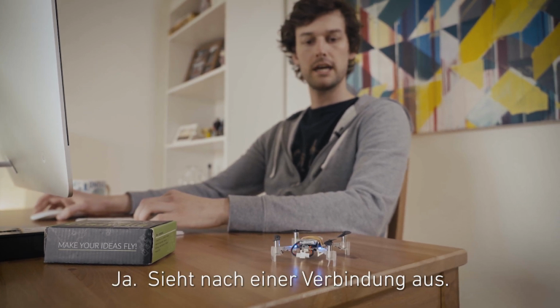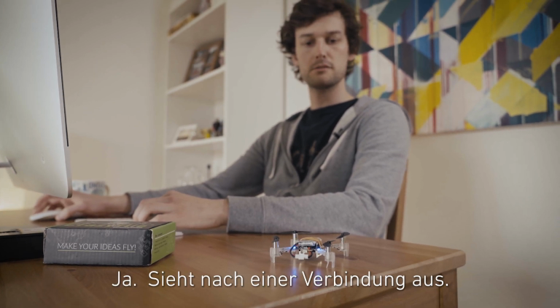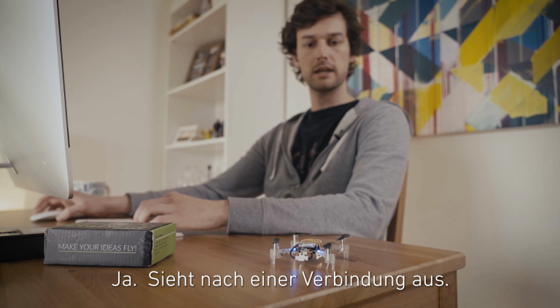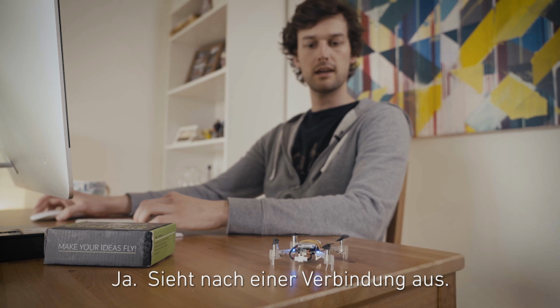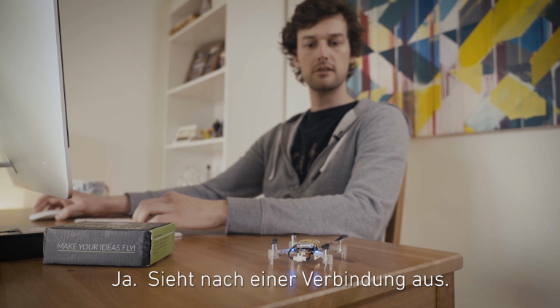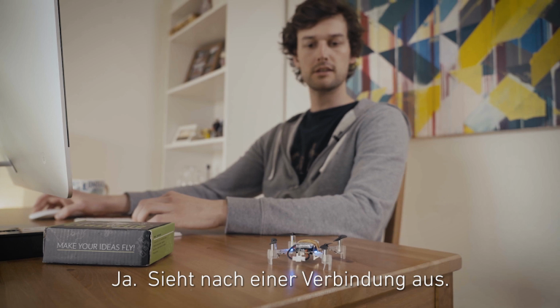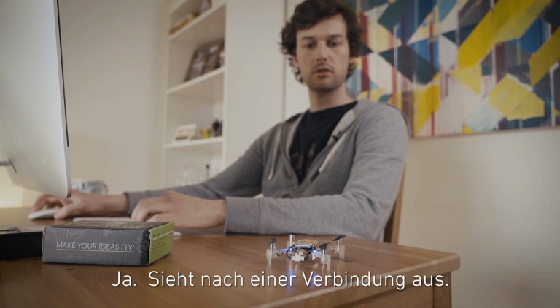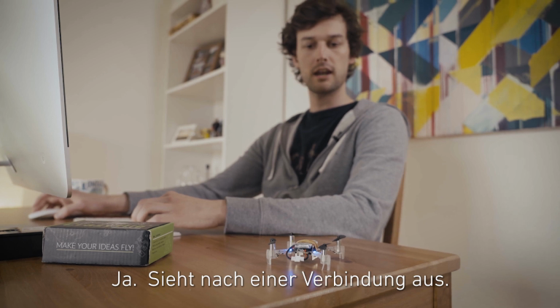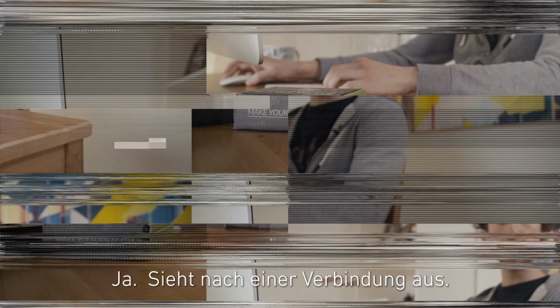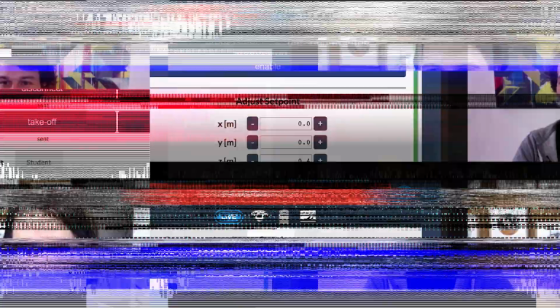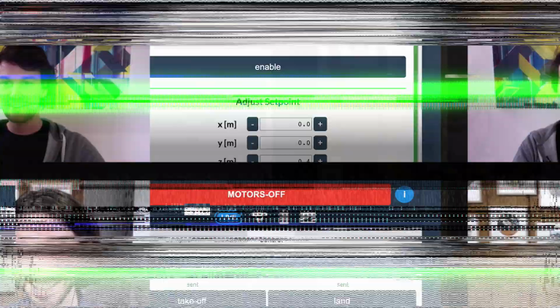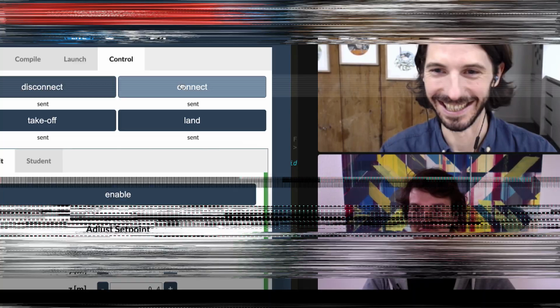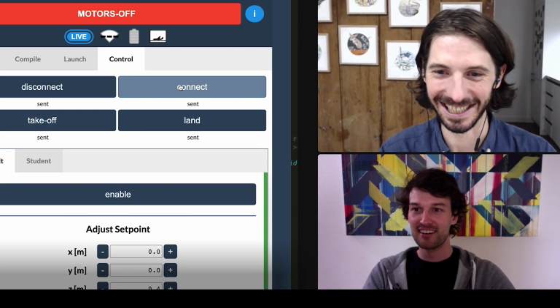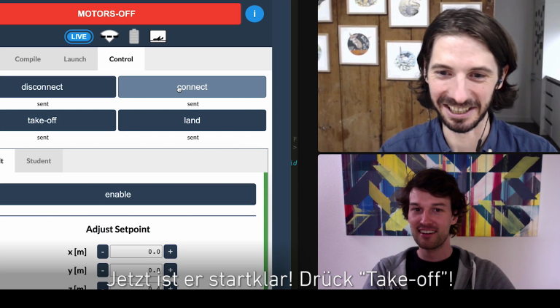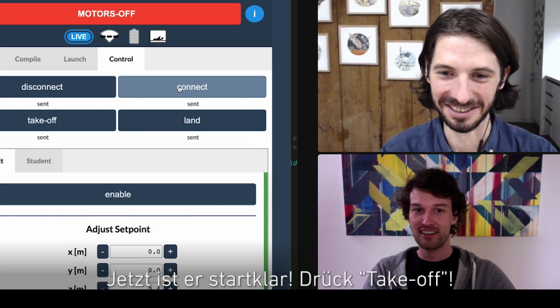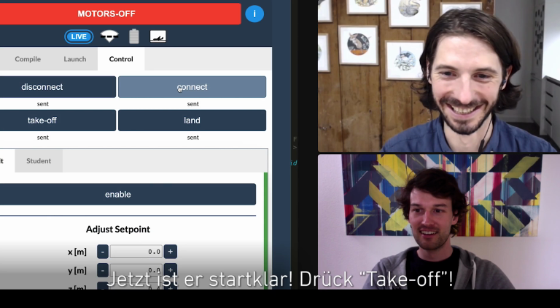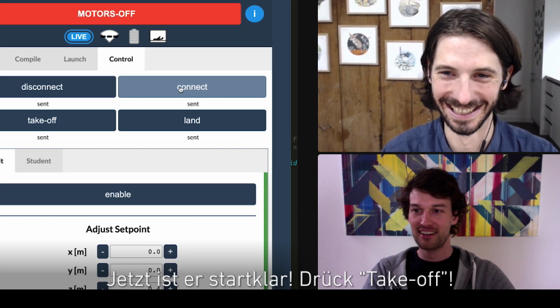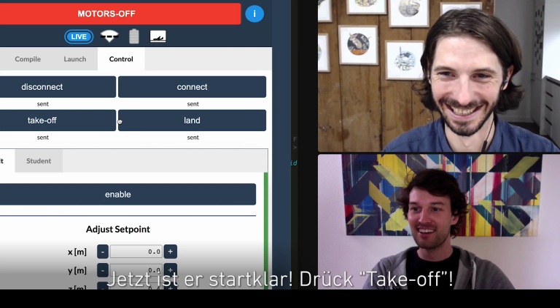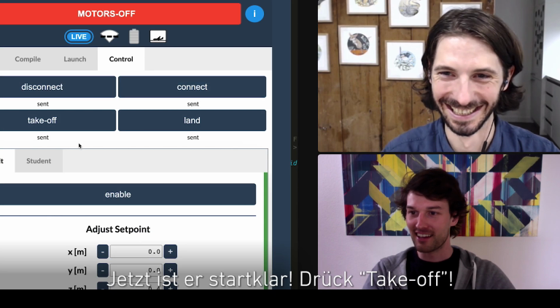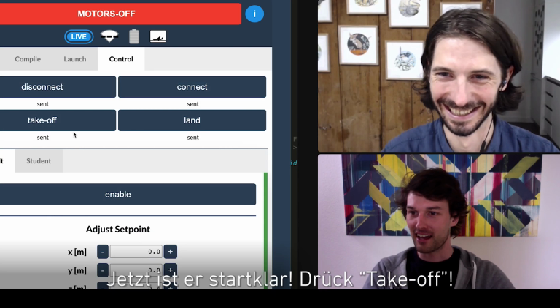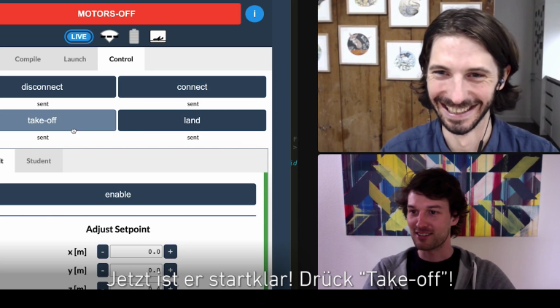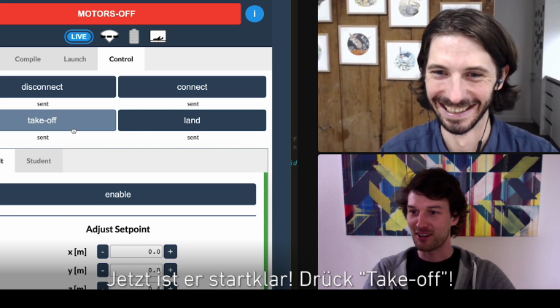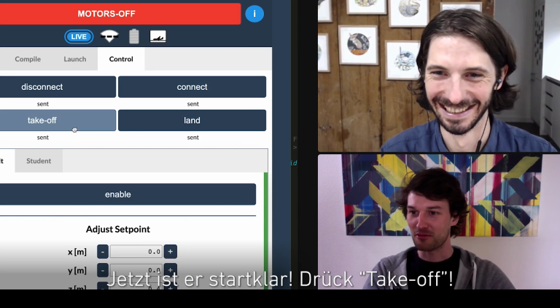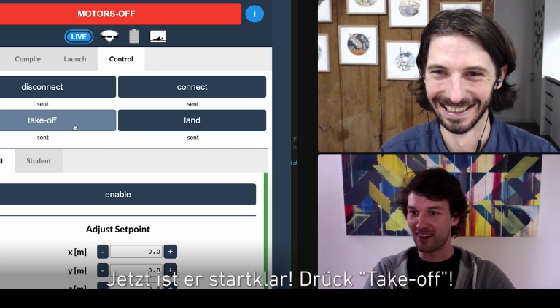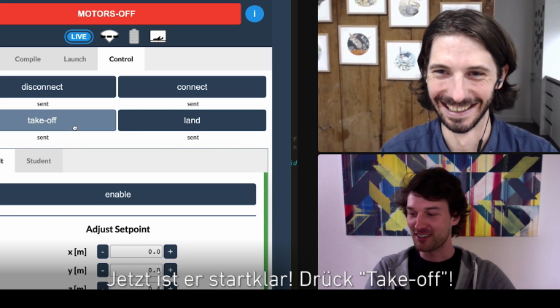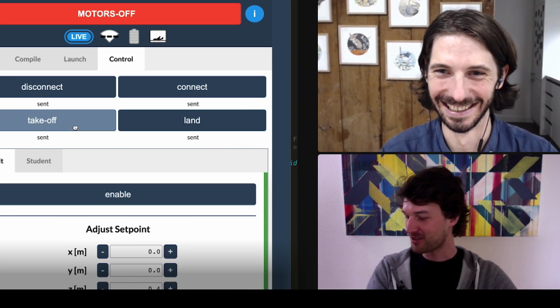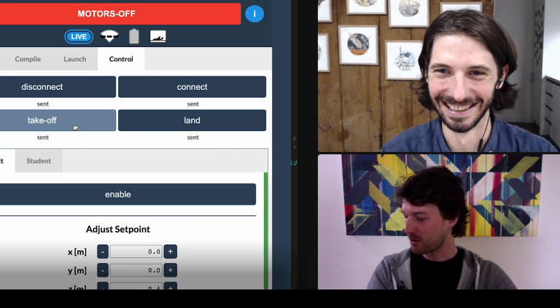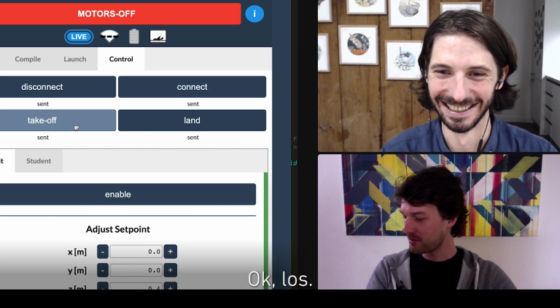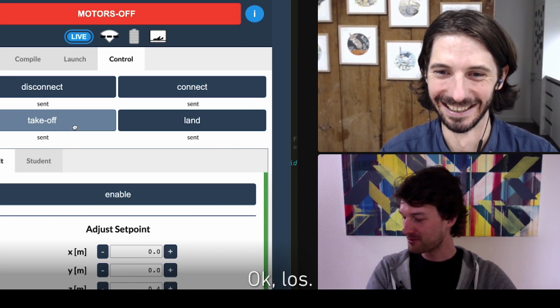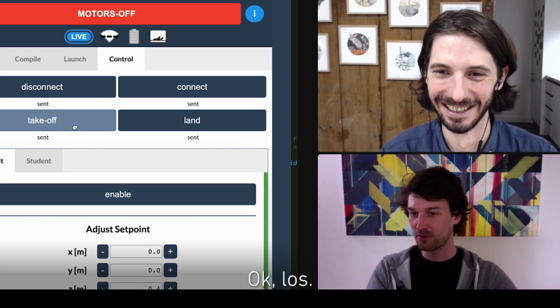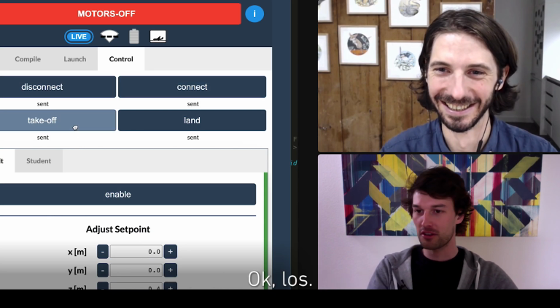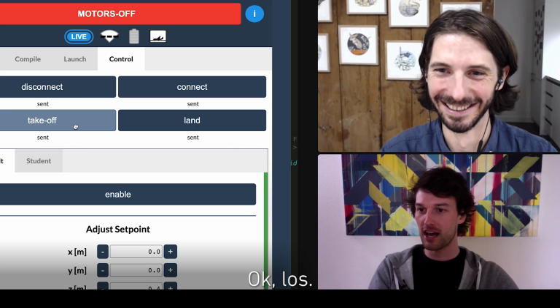Lights blinking, looks like we're connected. Now we're just here to take off. Here we go. So the moment of truth now.